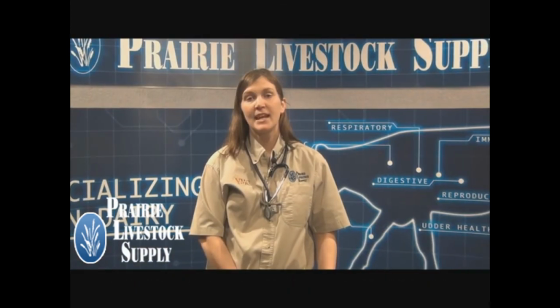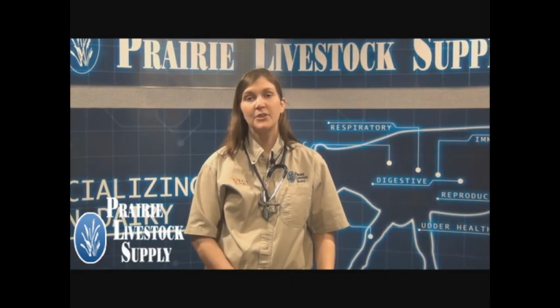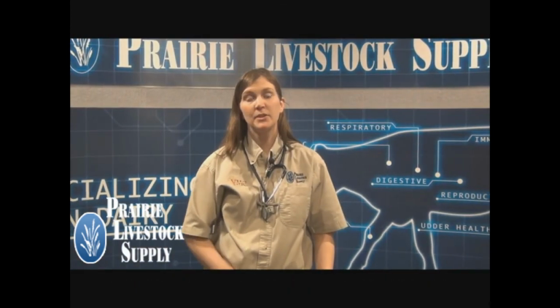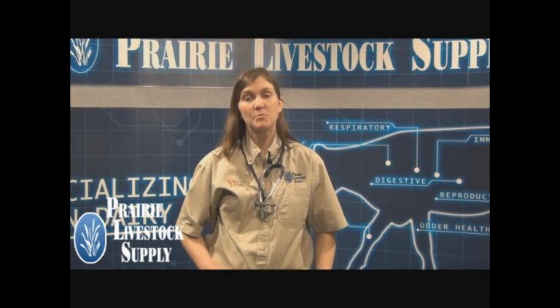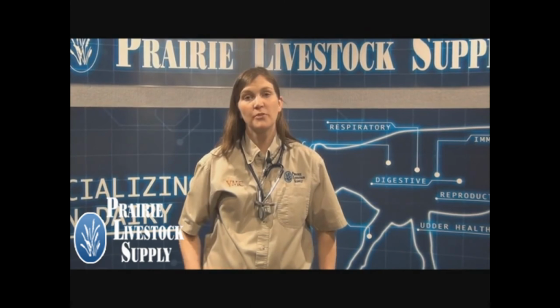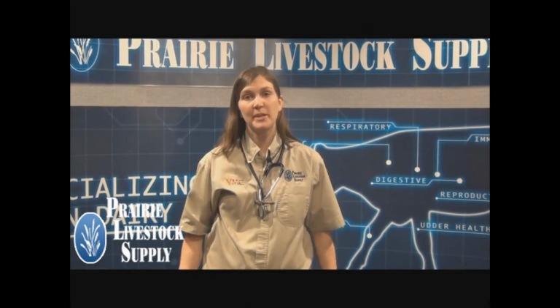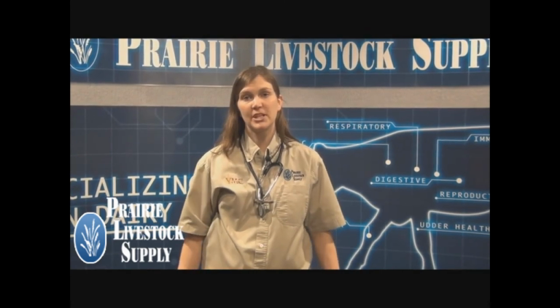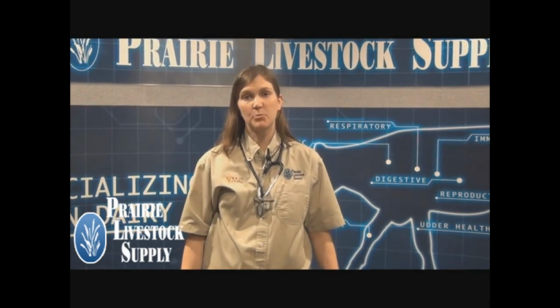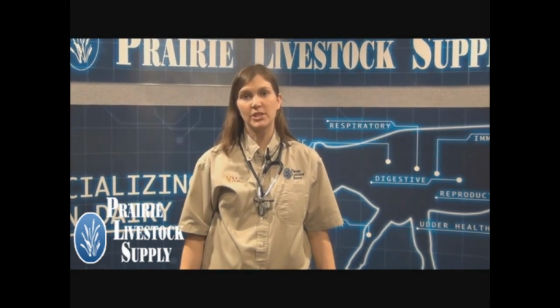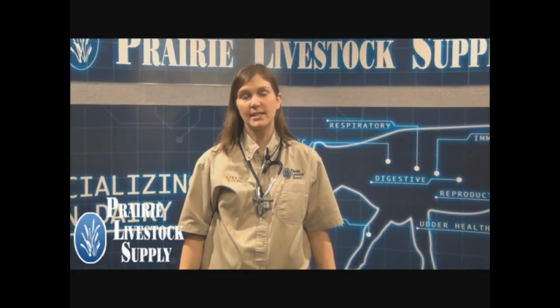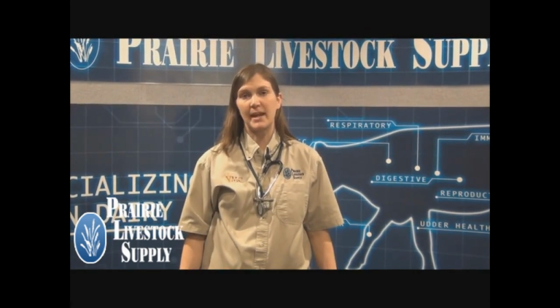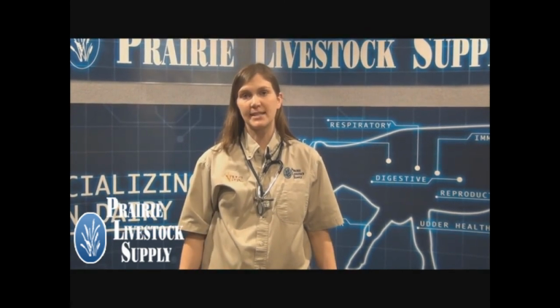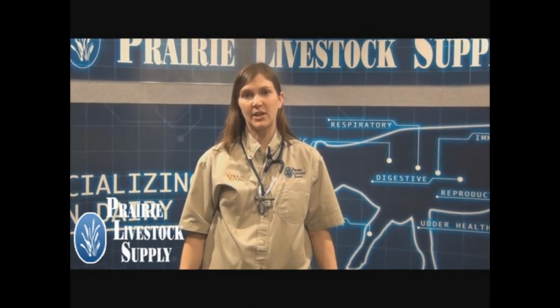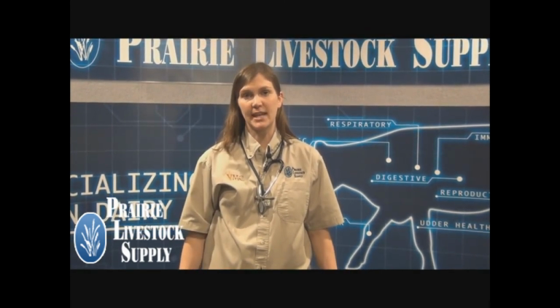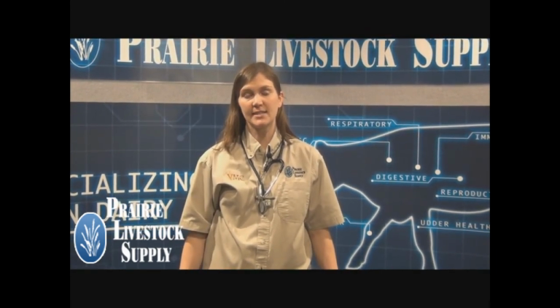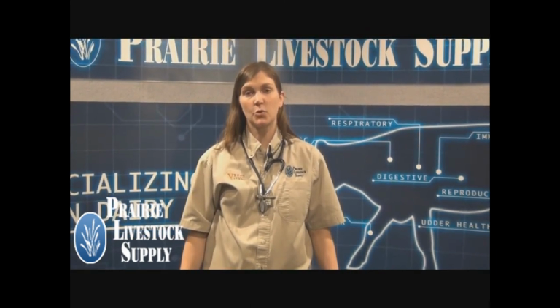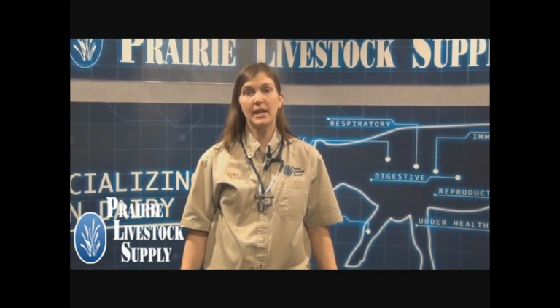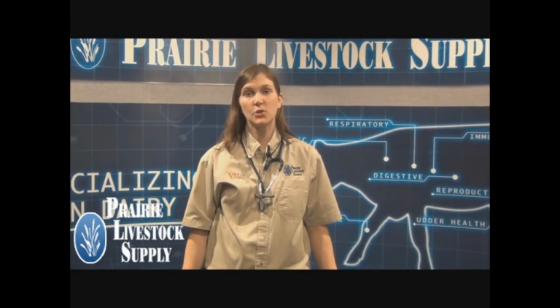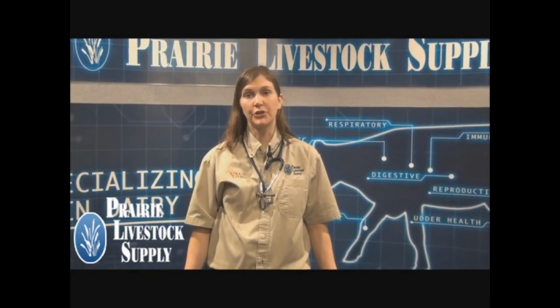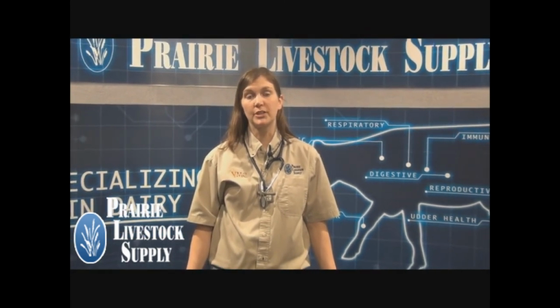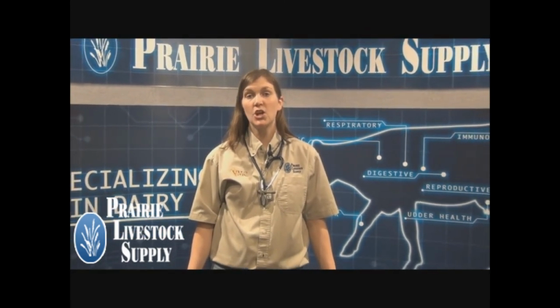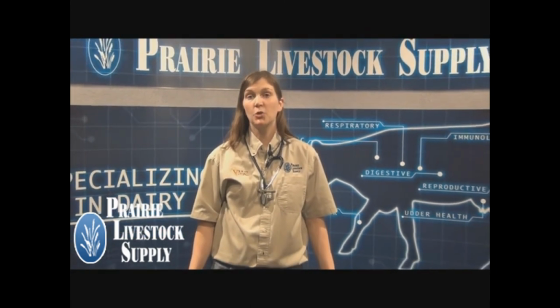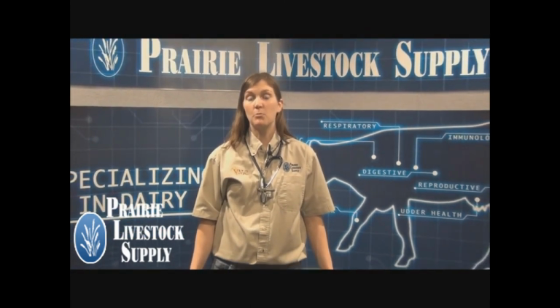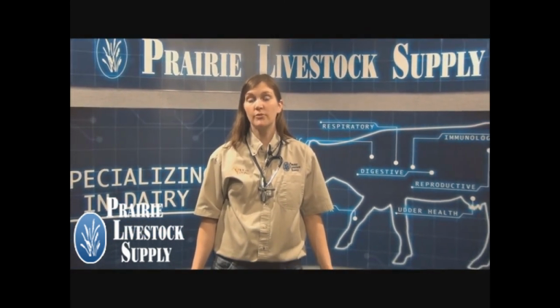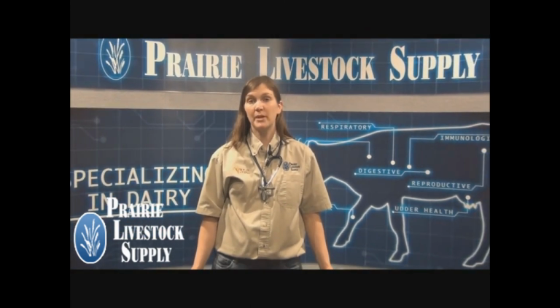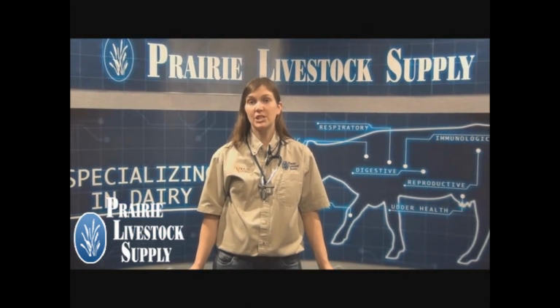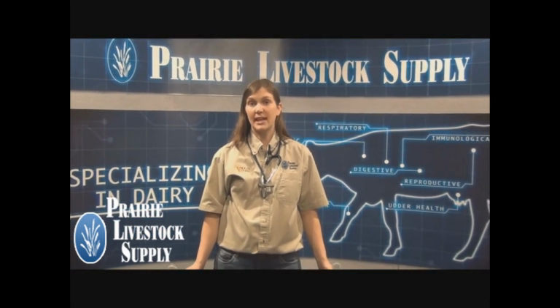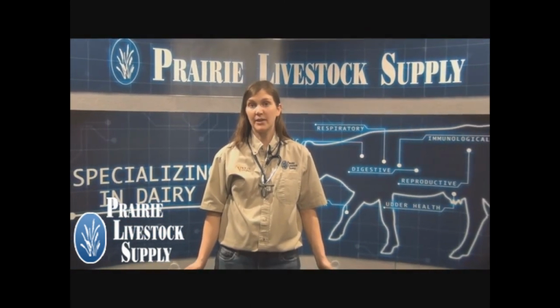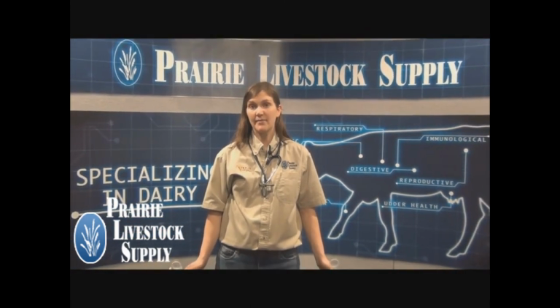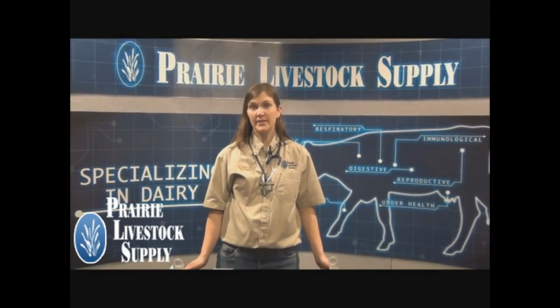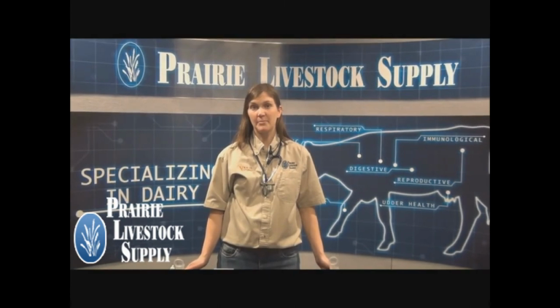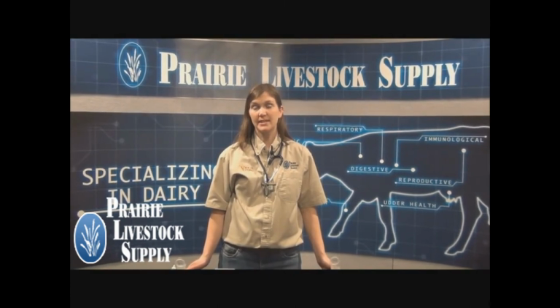If you would like more information on the Portacek somatic cell count test, or would like to order, or want more information on cow or calf health topics, please visit our website at store.prairielivestocksupply.com.